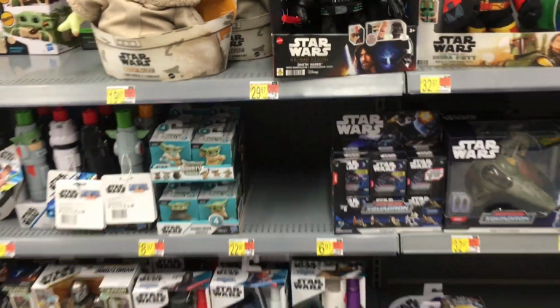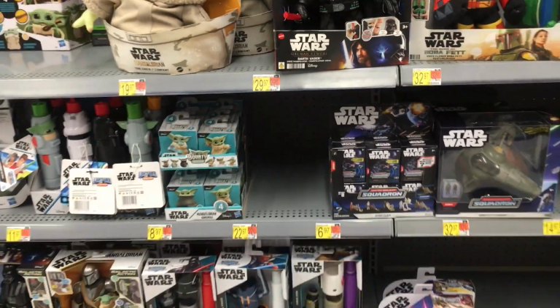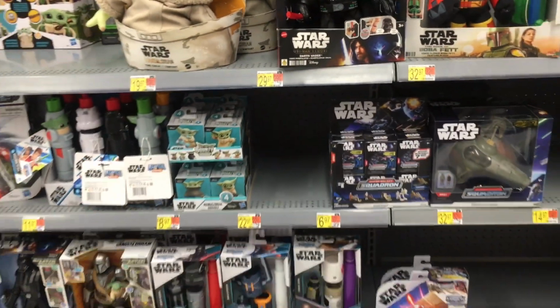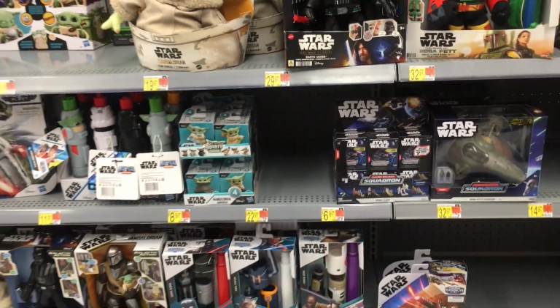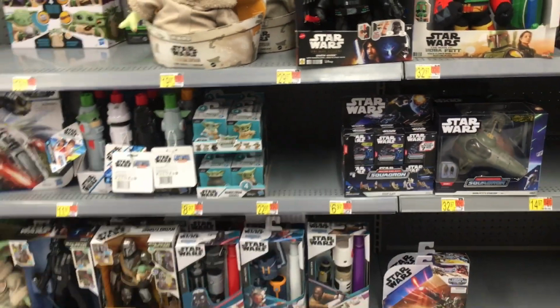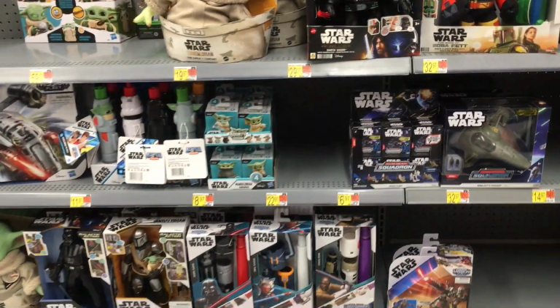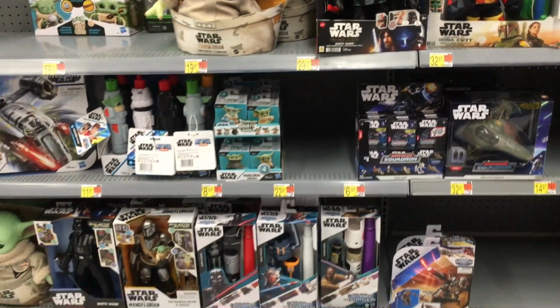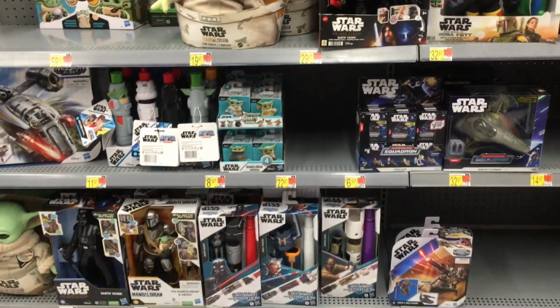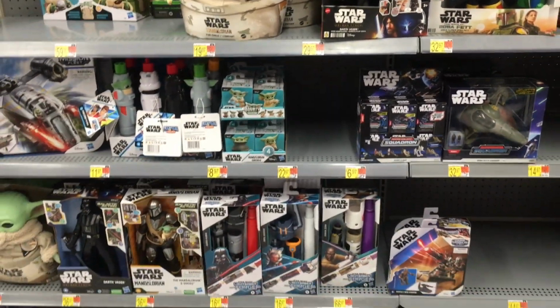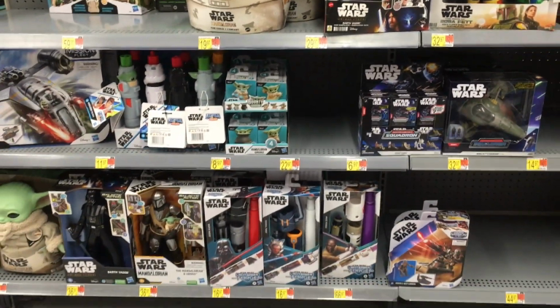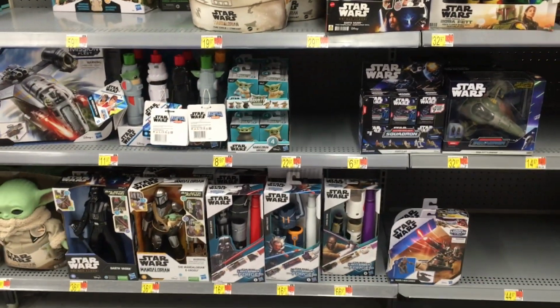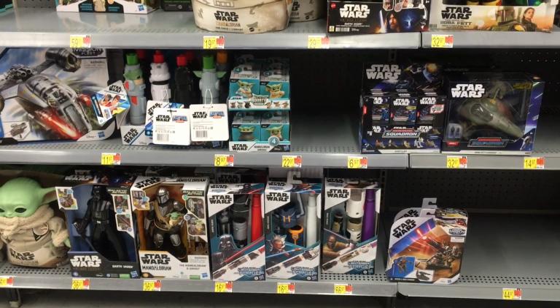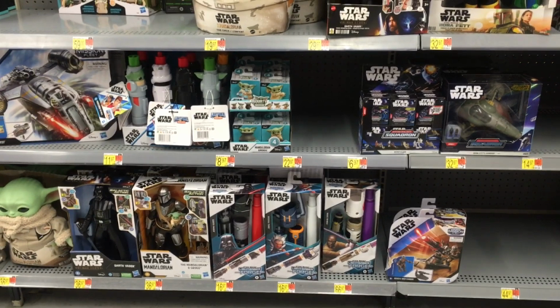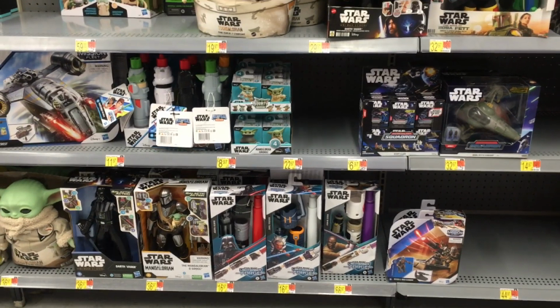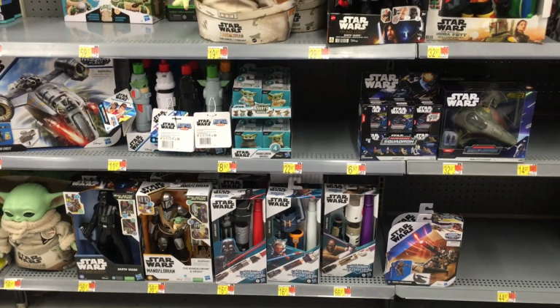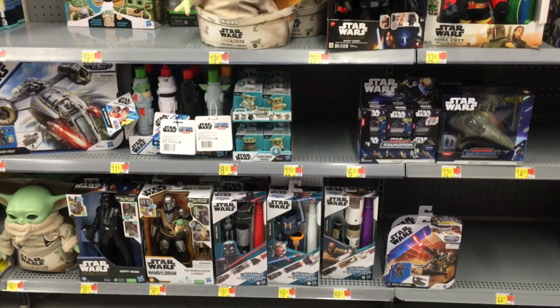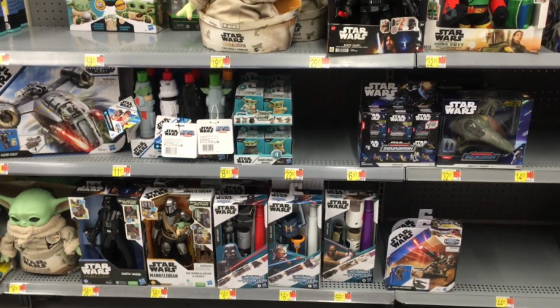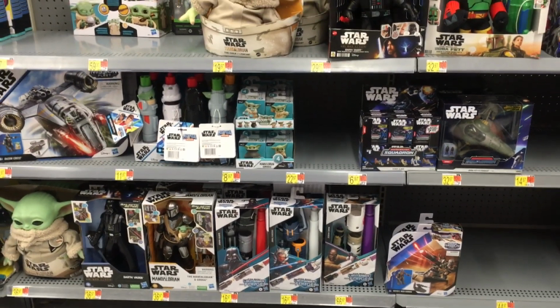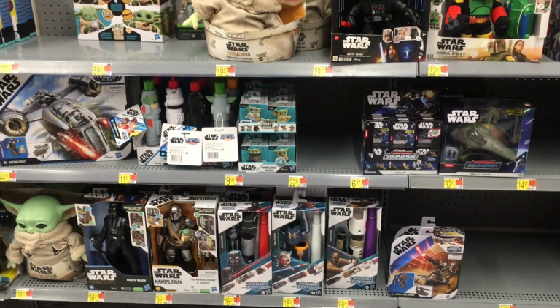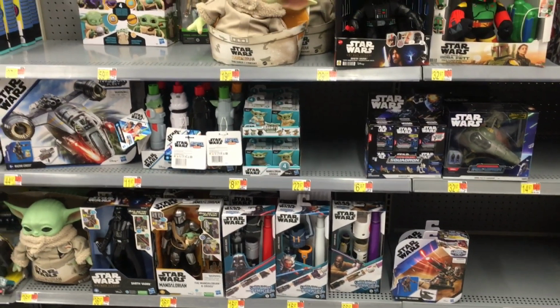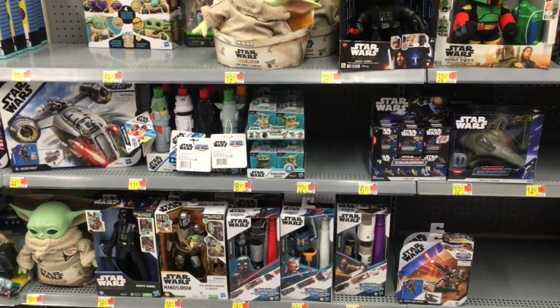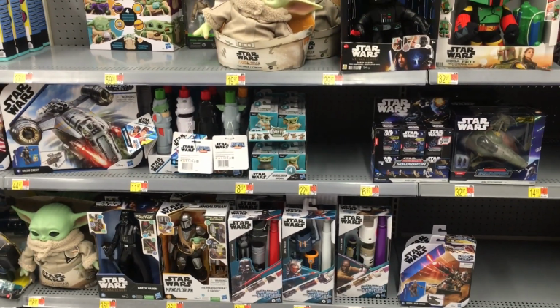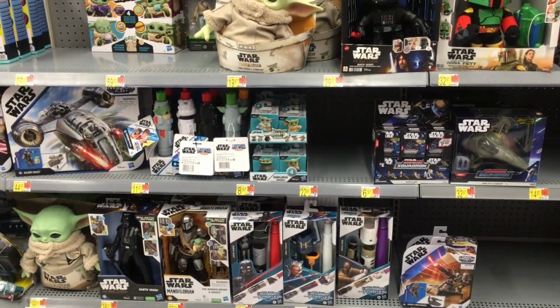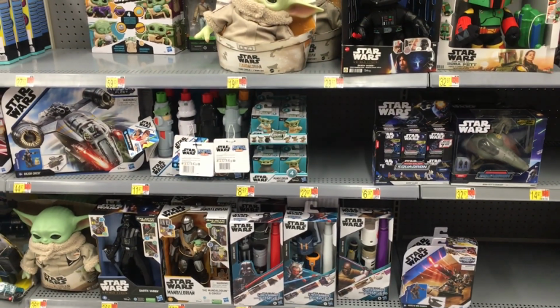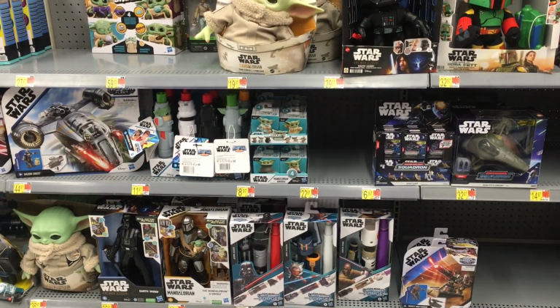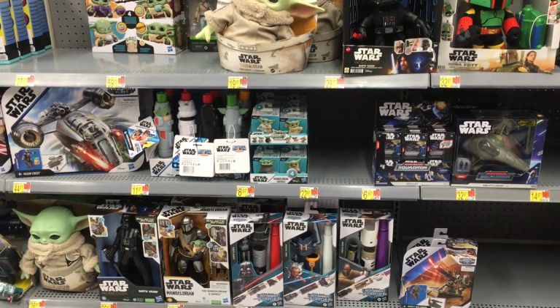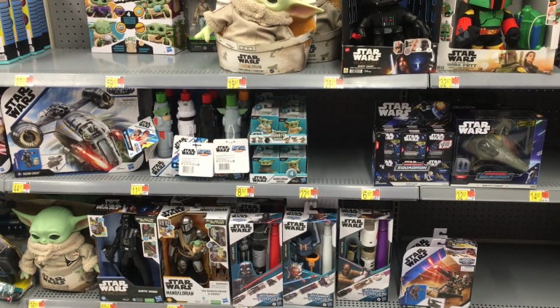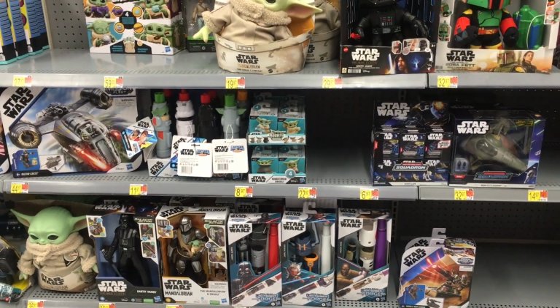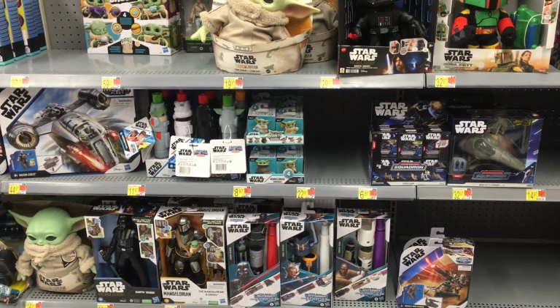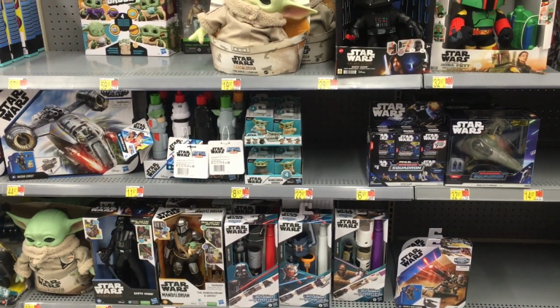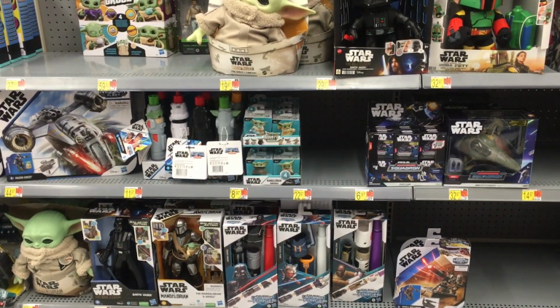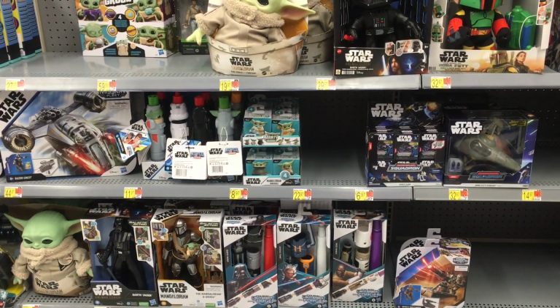Lots of new Star Wars stuff — really happy to see a nice stocked section. And I really like that Mandalorian figure.